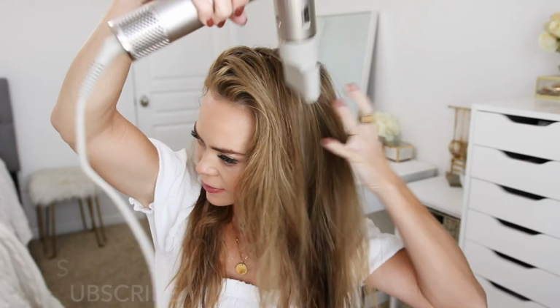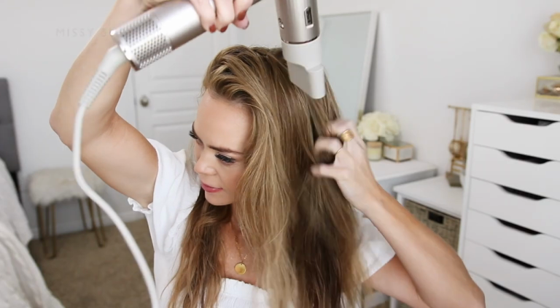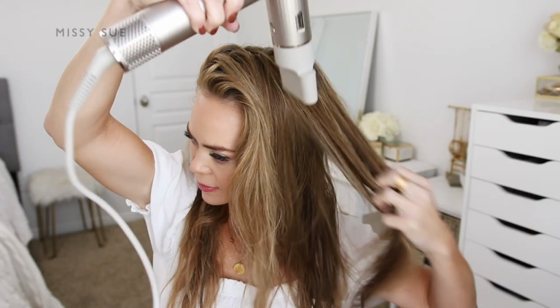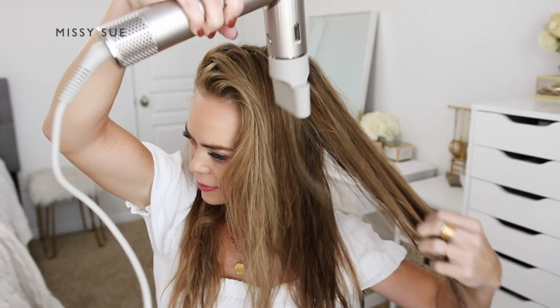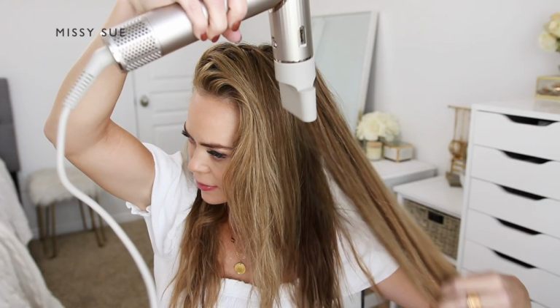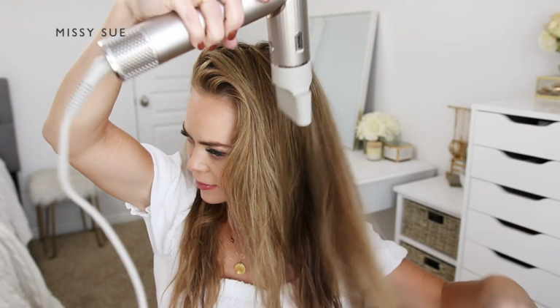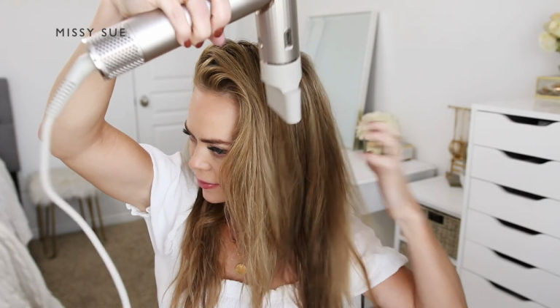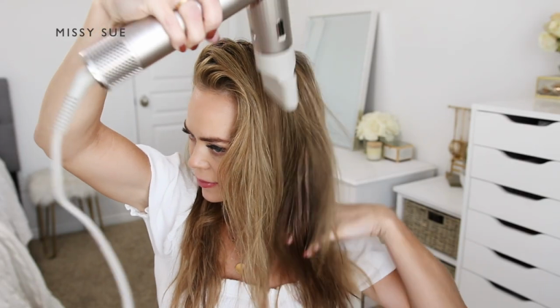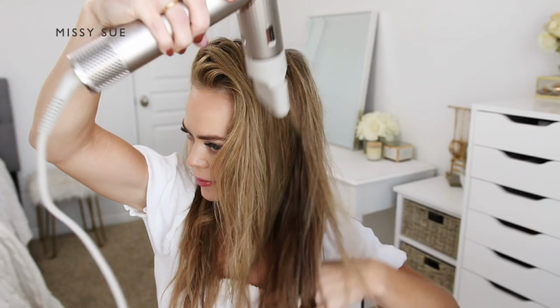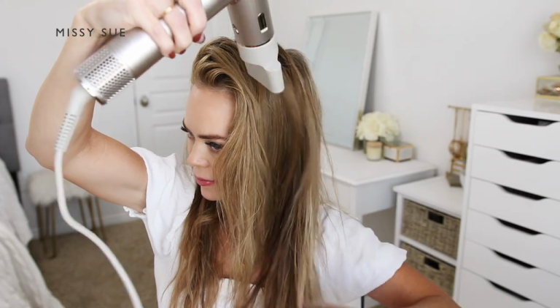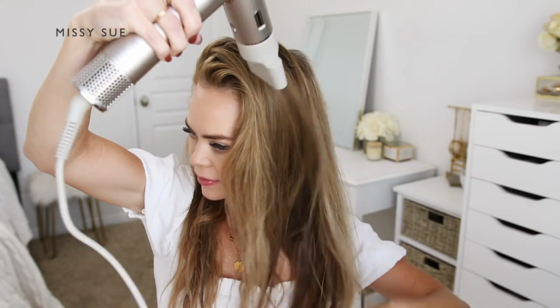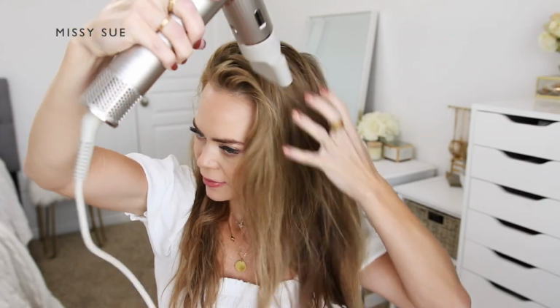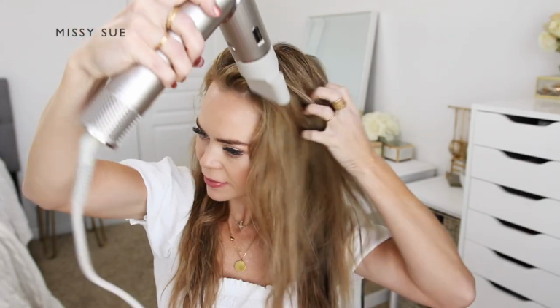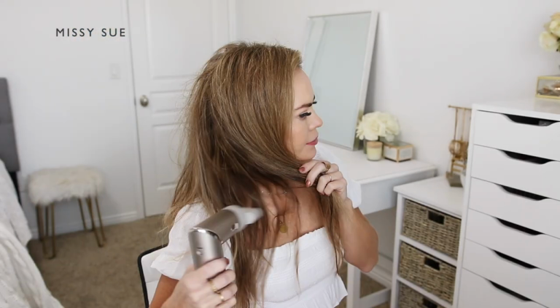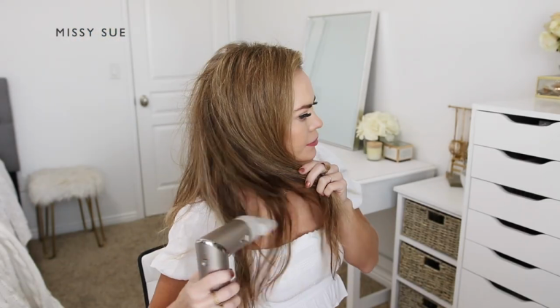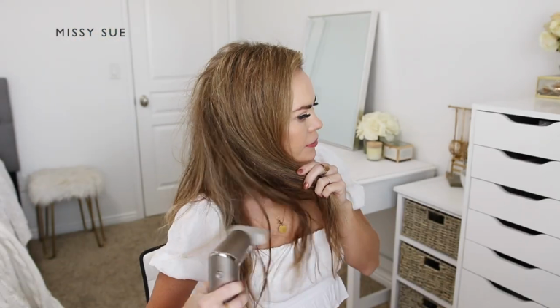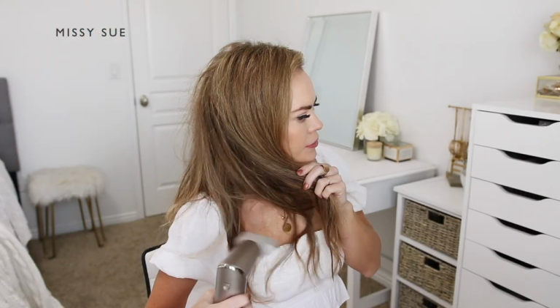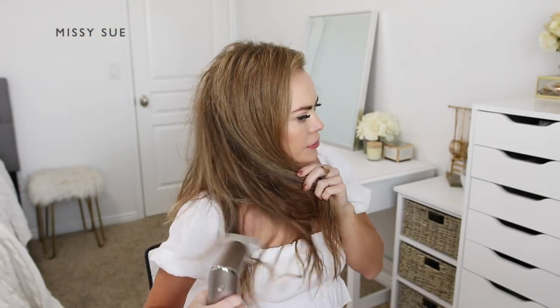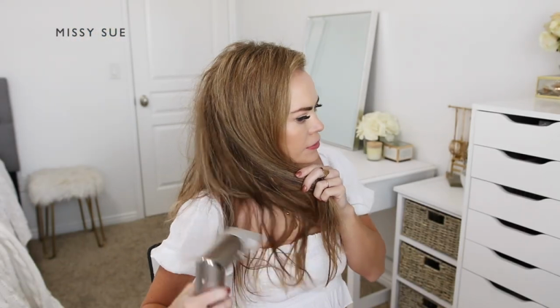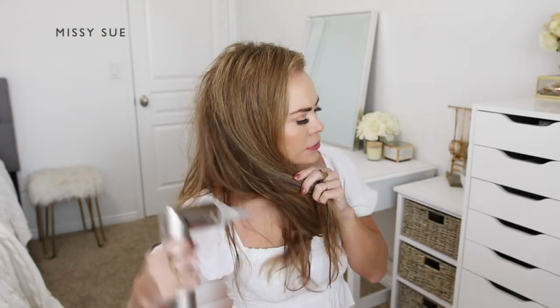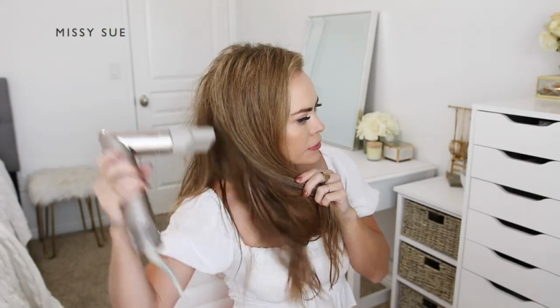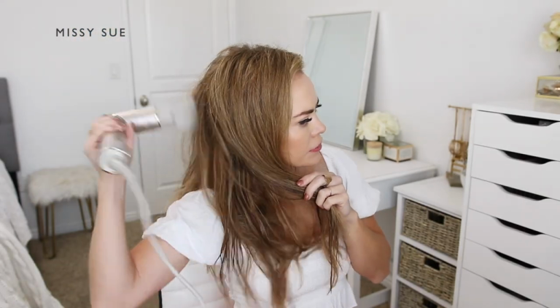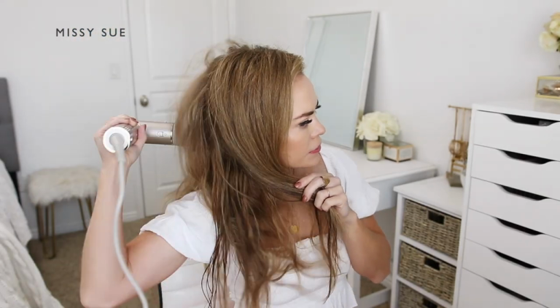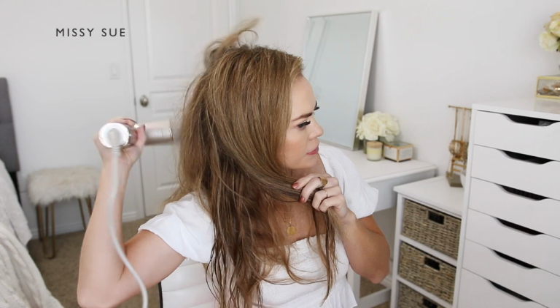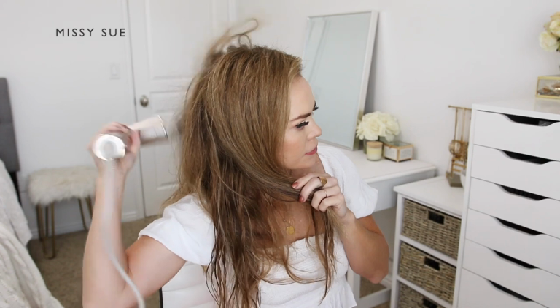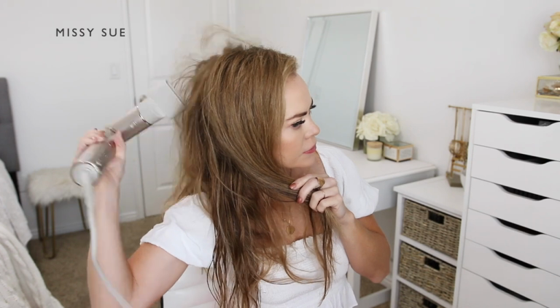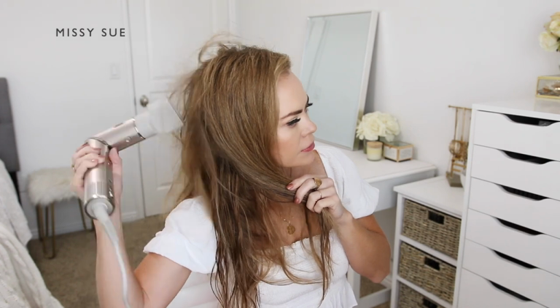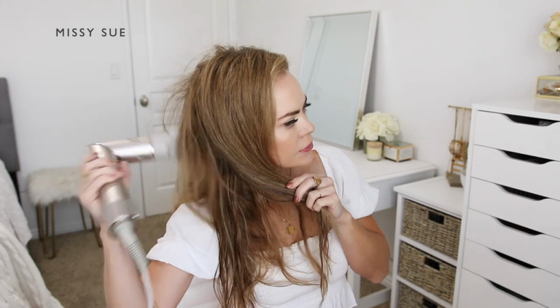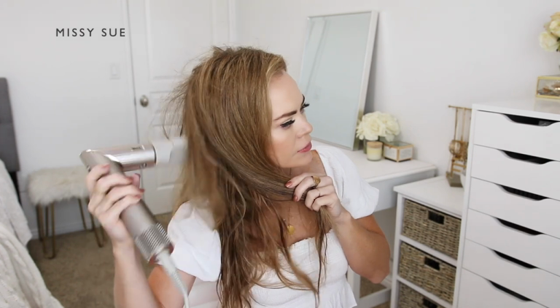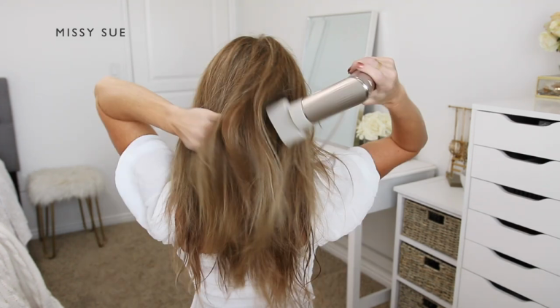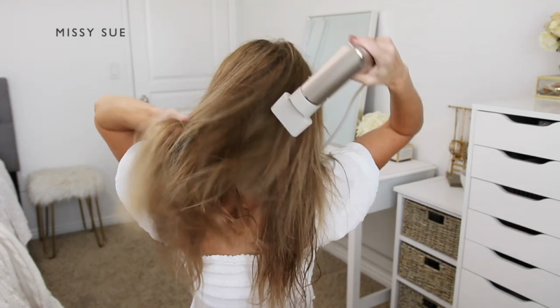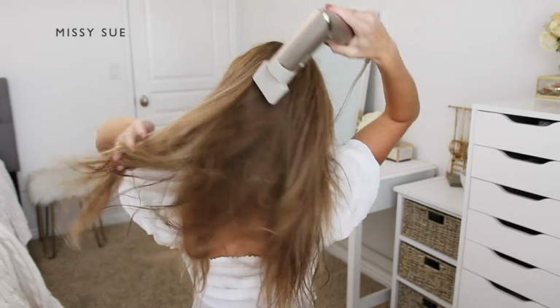On the days that I wash my hair, I like to let it air dry for about 20 minutes before I start styling it.